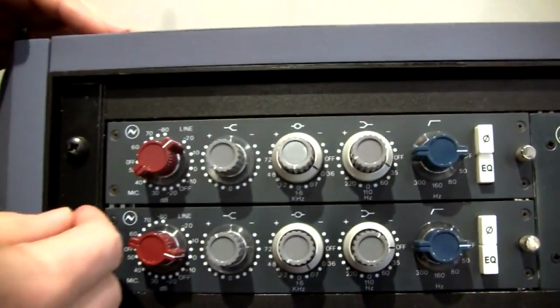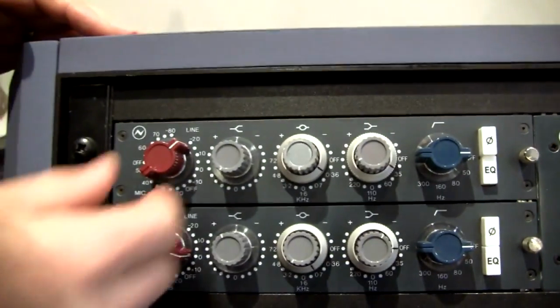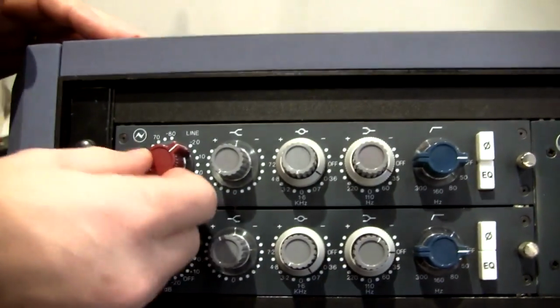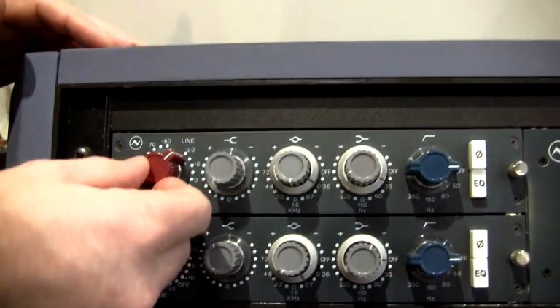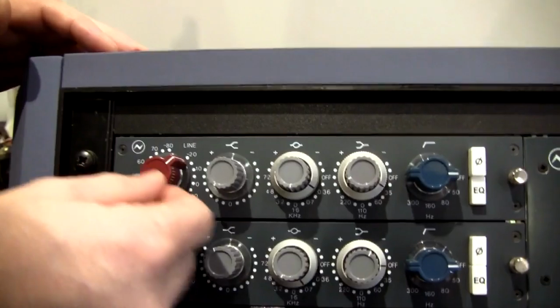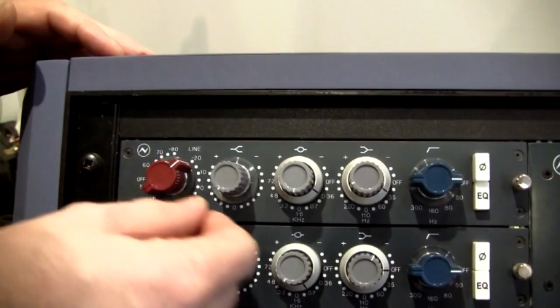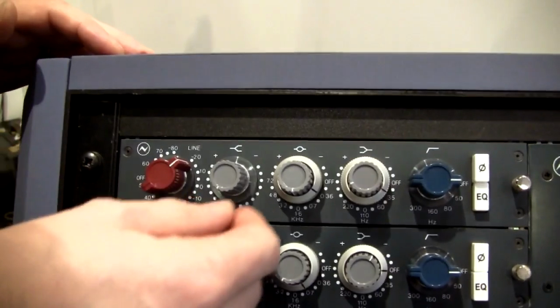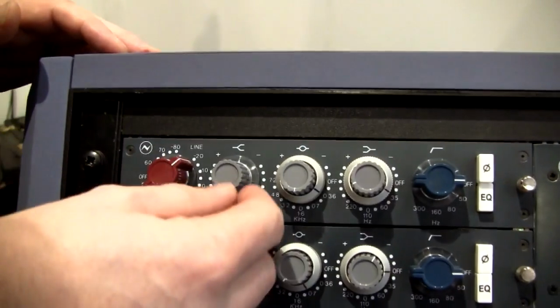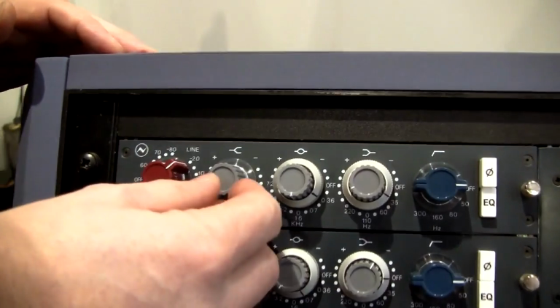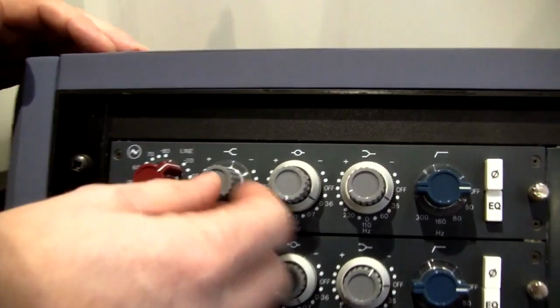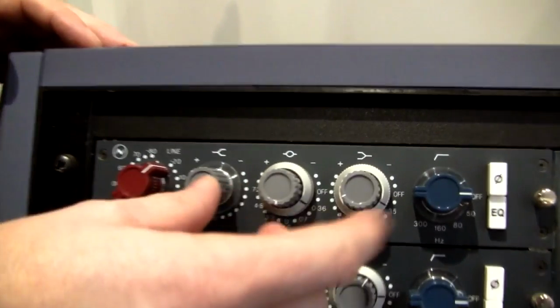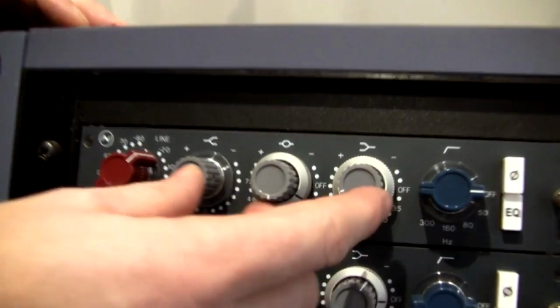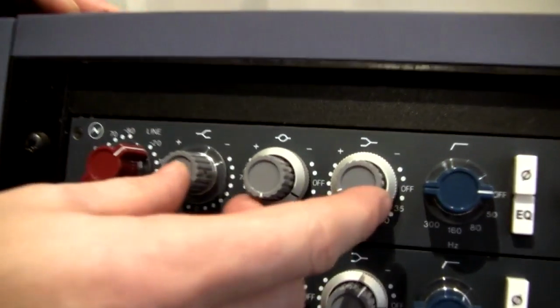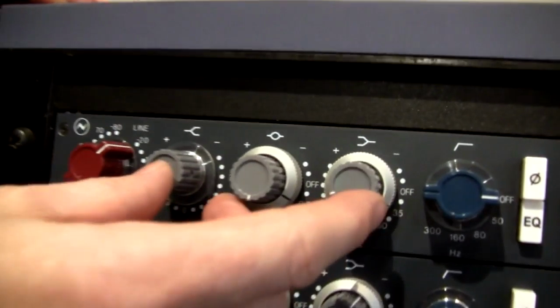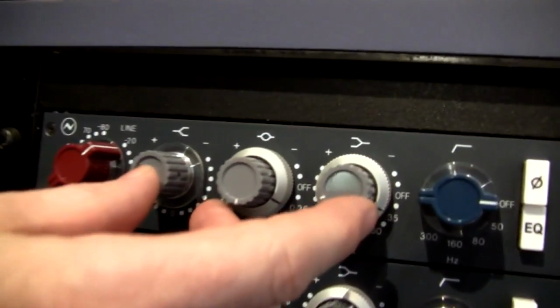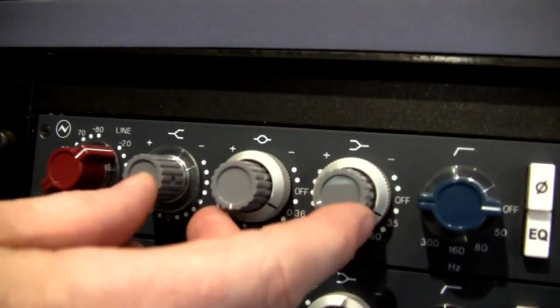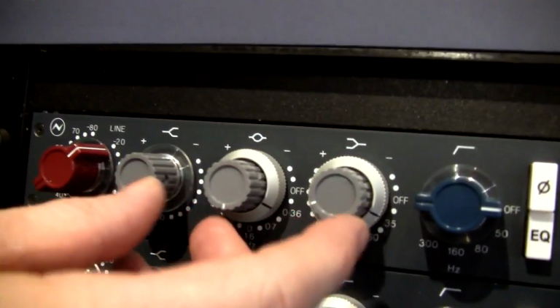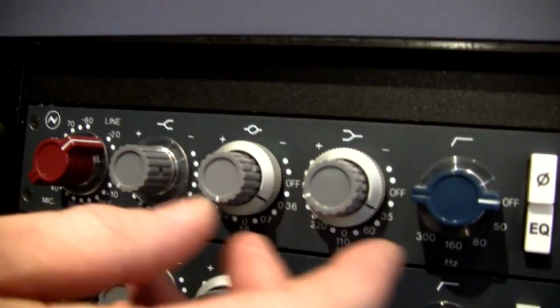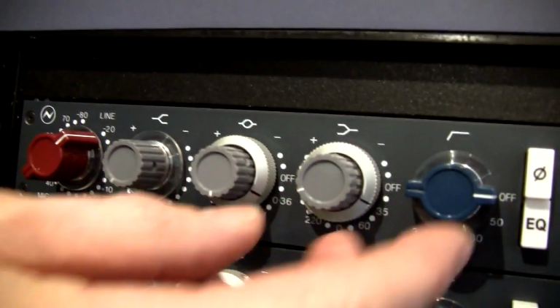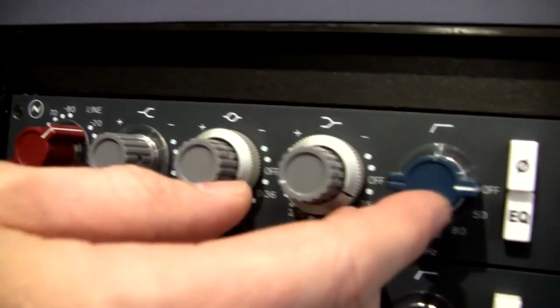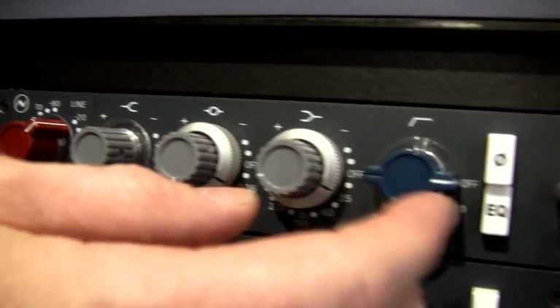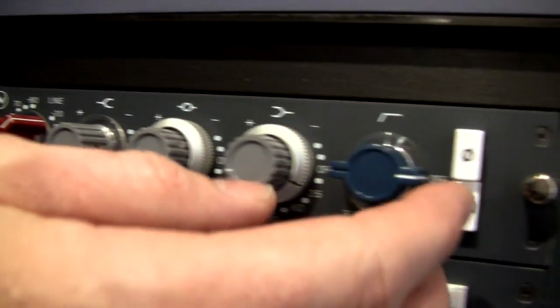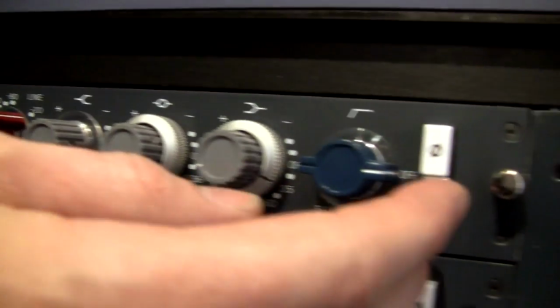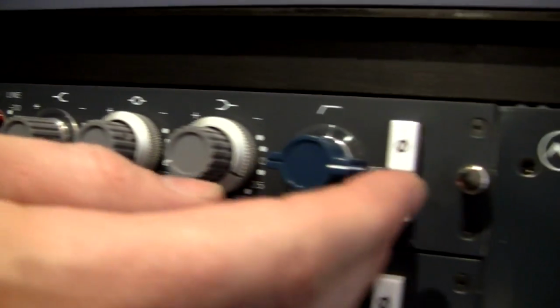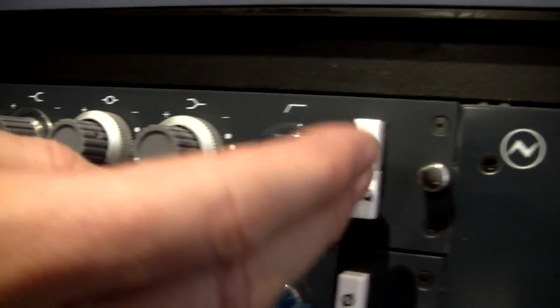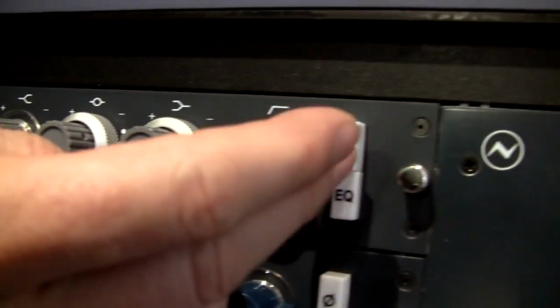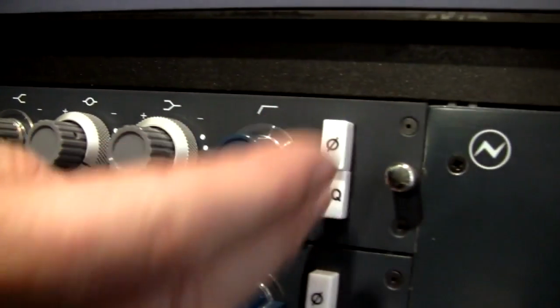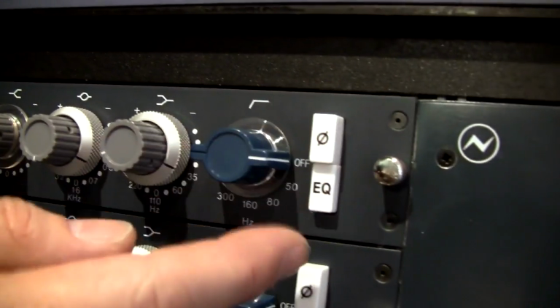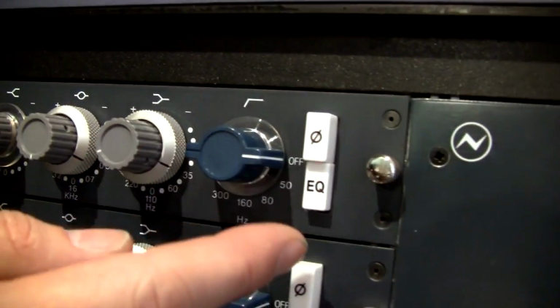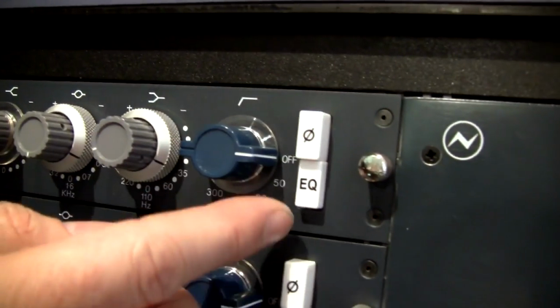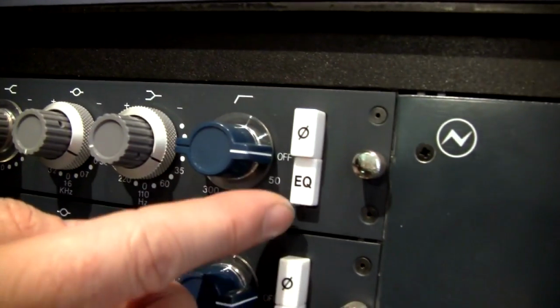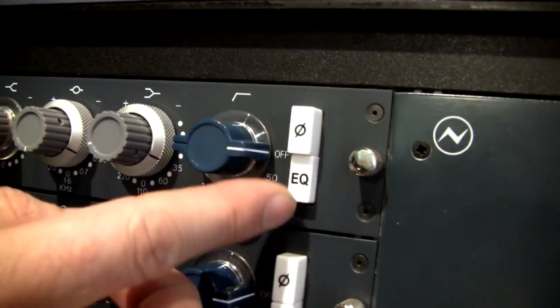It features a gain control, frequency controls, filter, phase switch, and EQ.